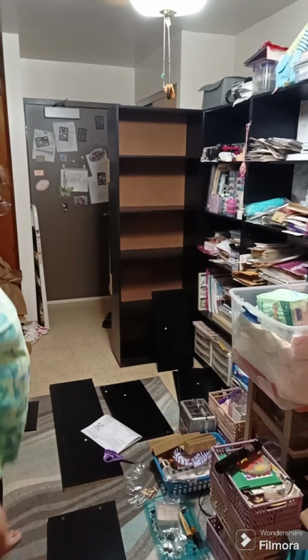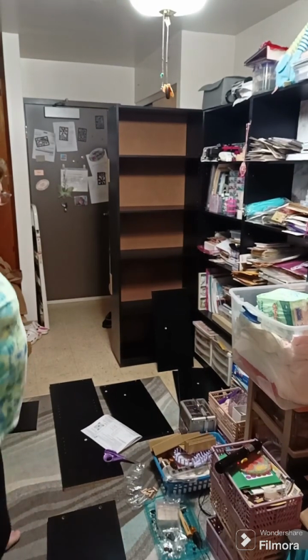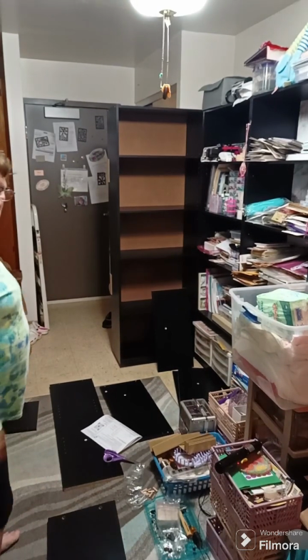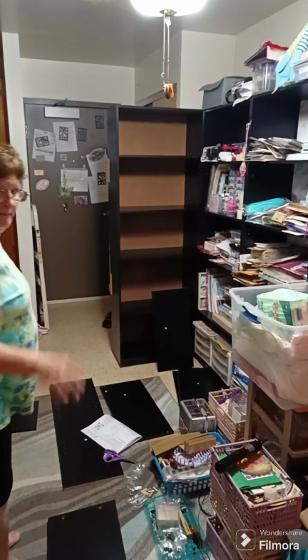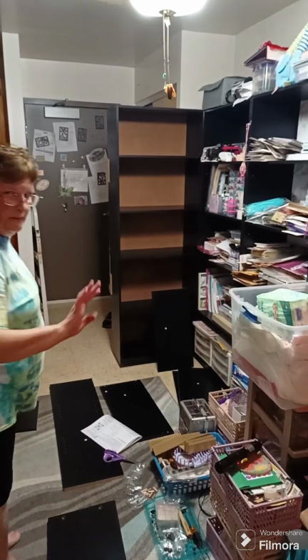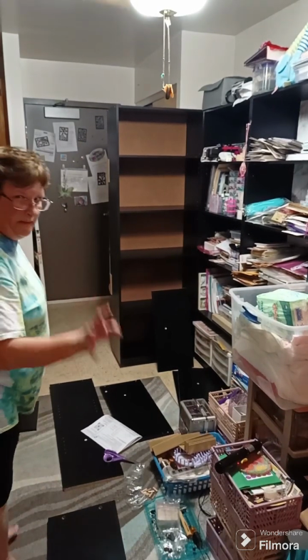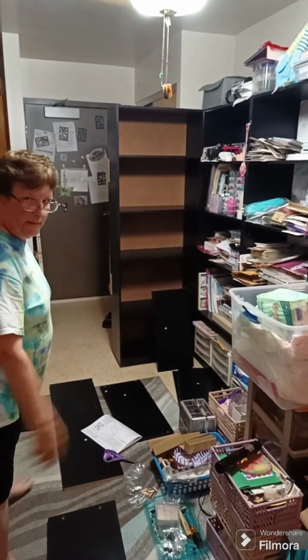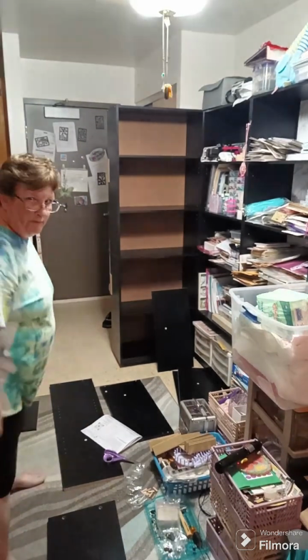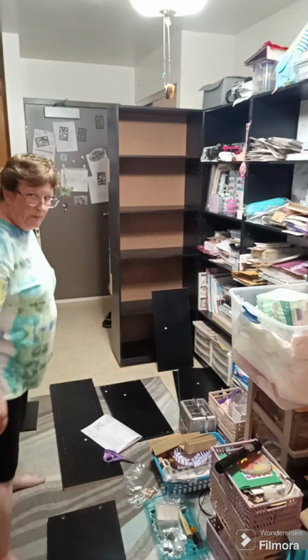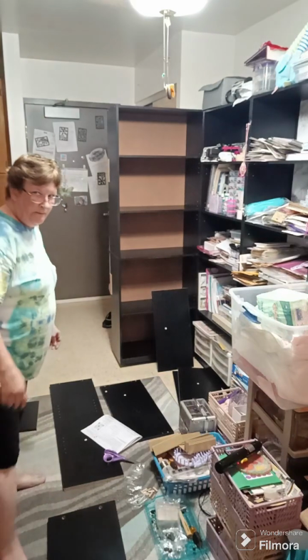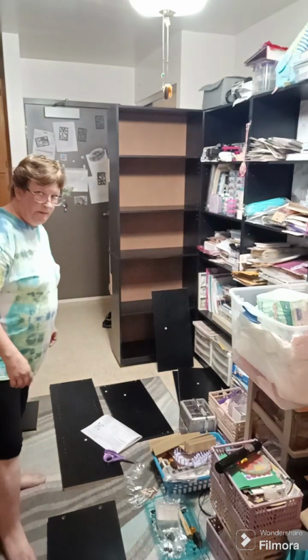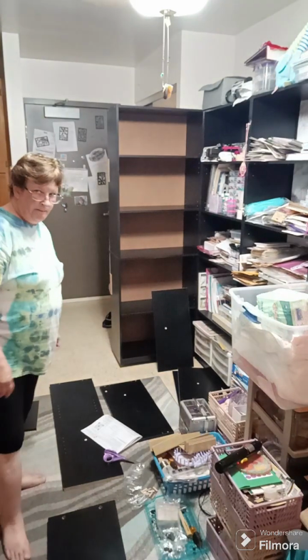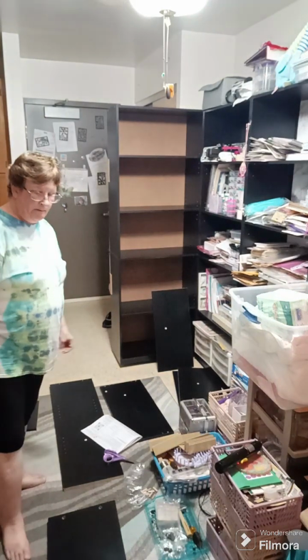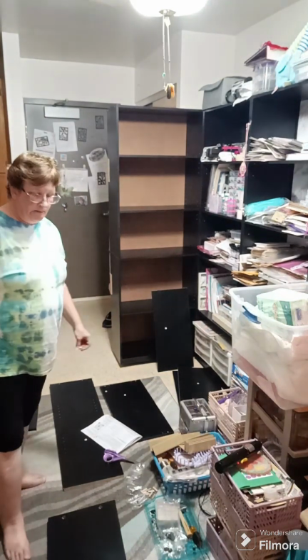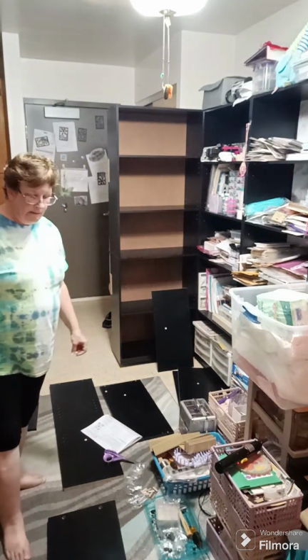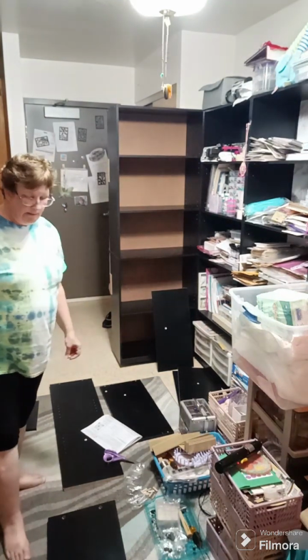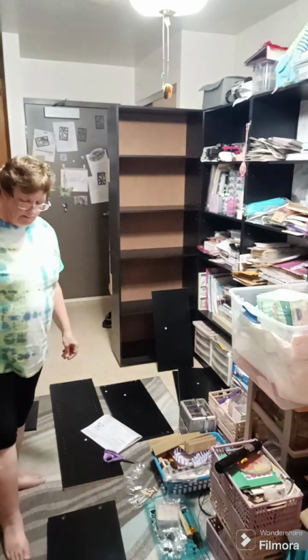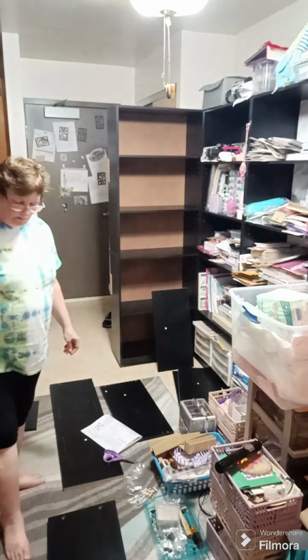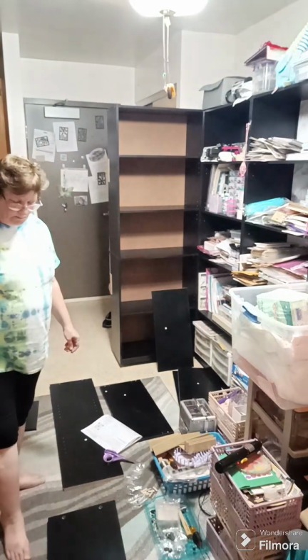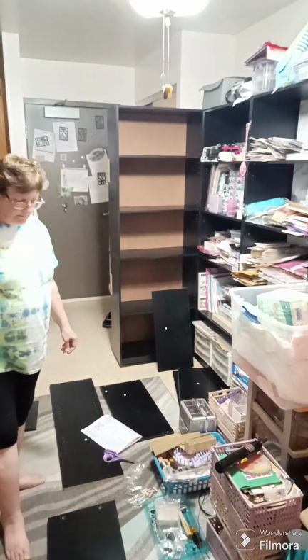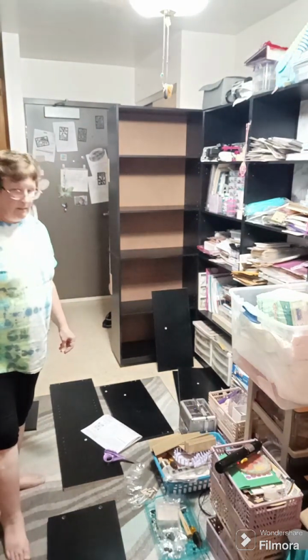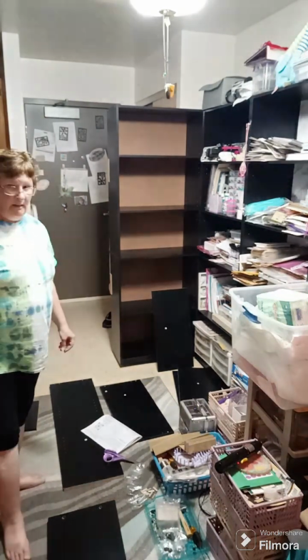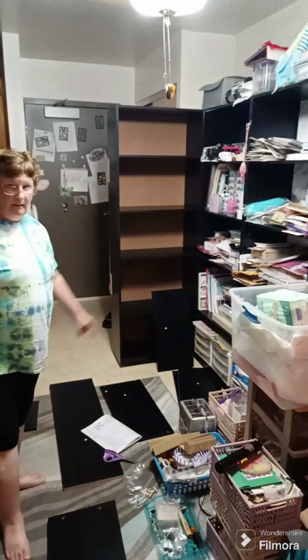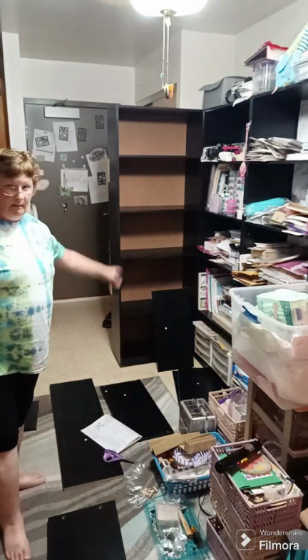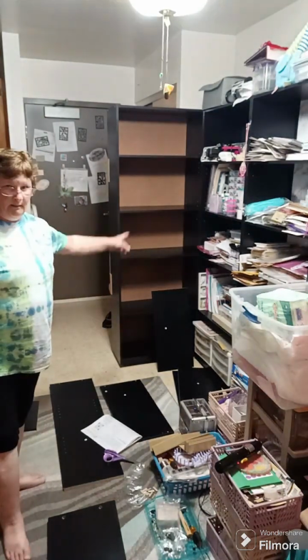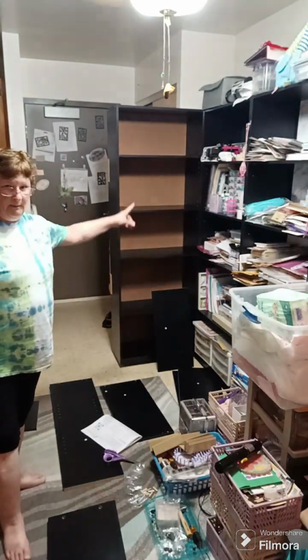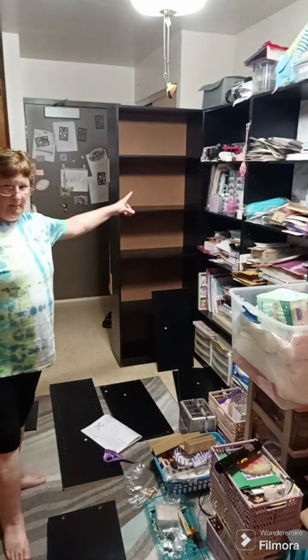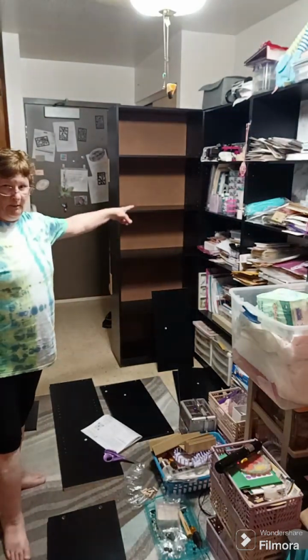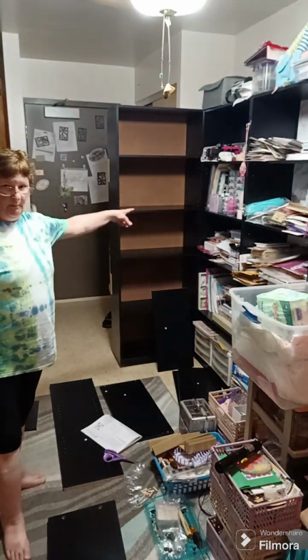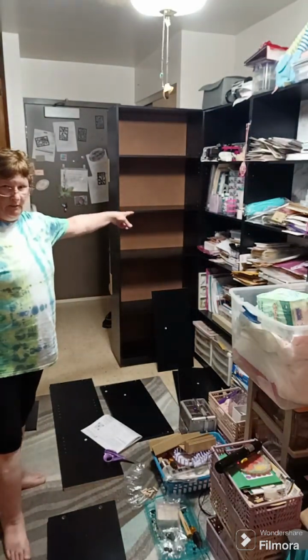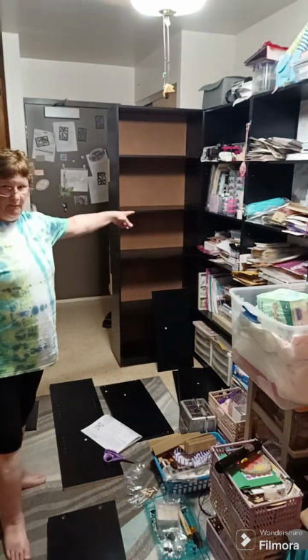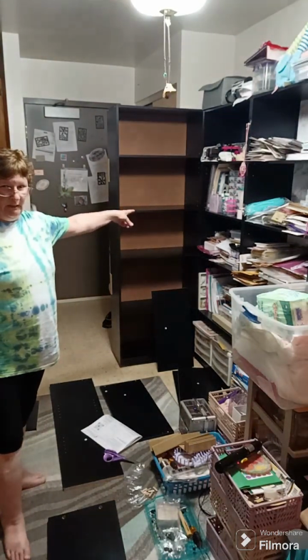Hi everyone, it's Danielle from Butterfly Crafts and Crochet. I've been putting bookshelves together.